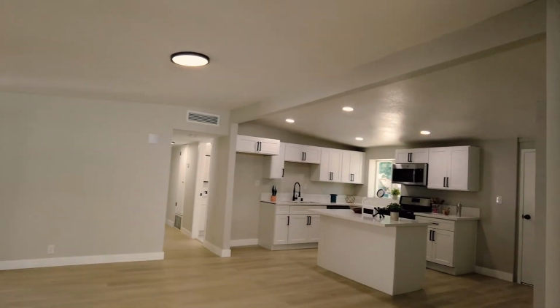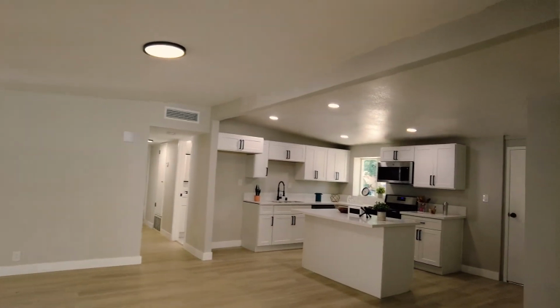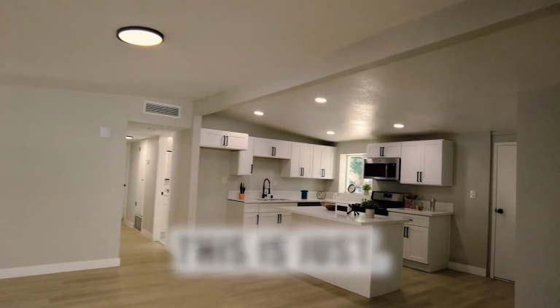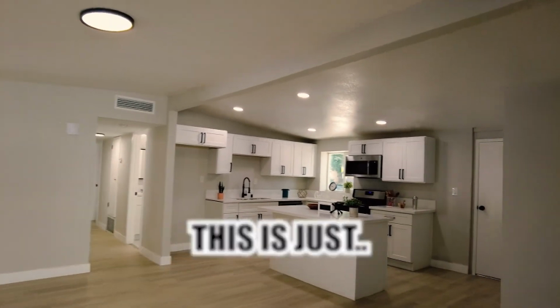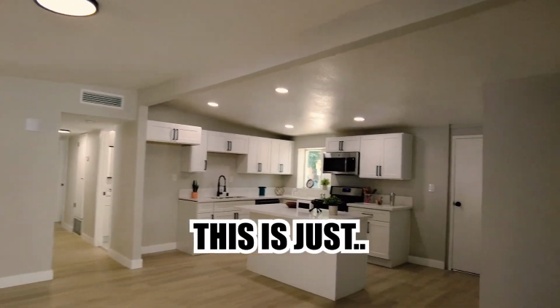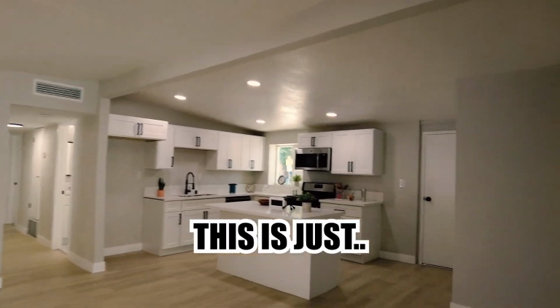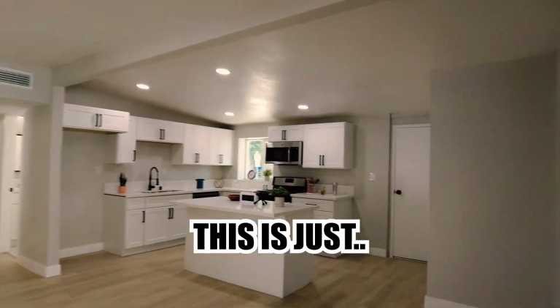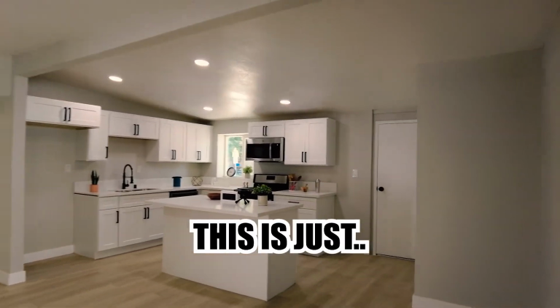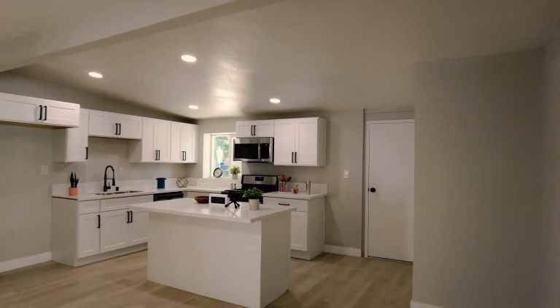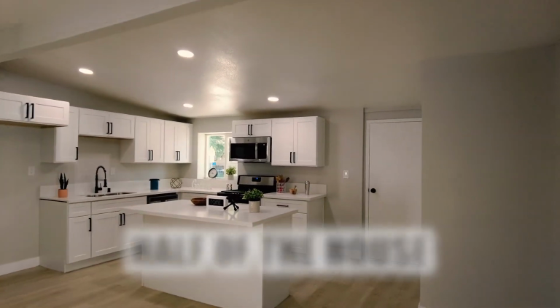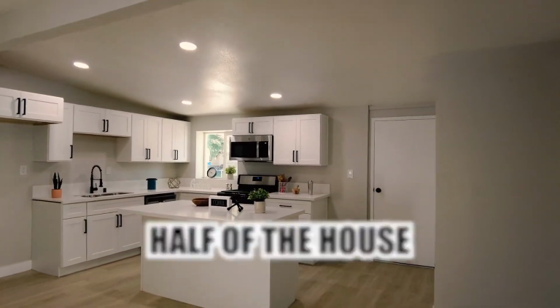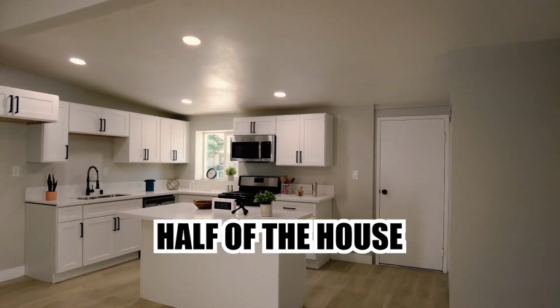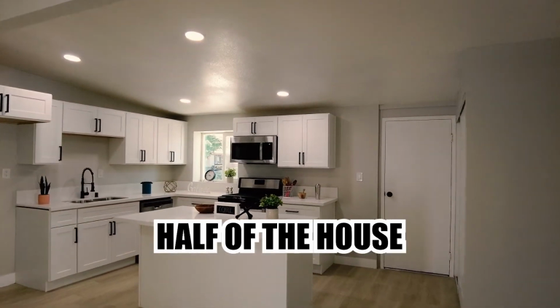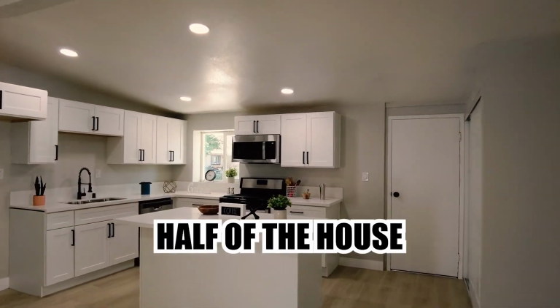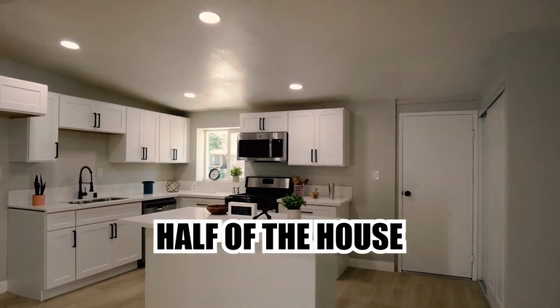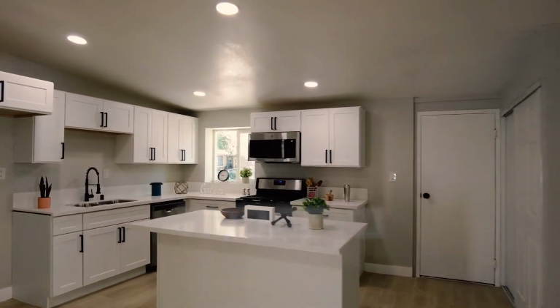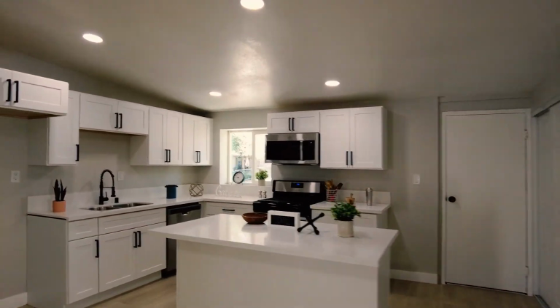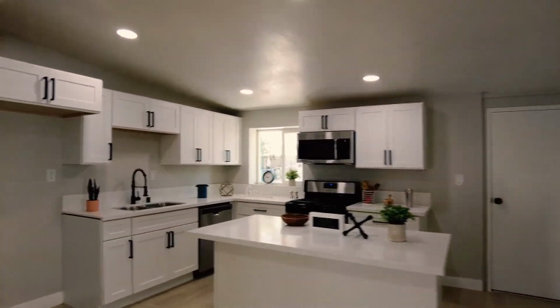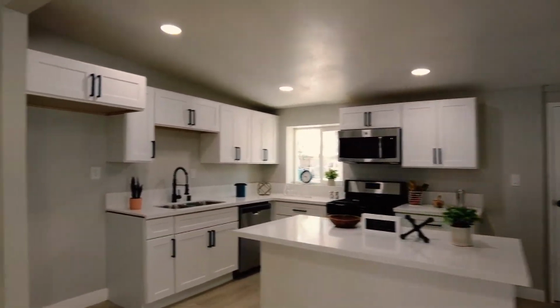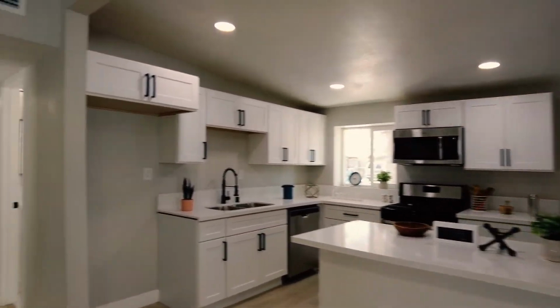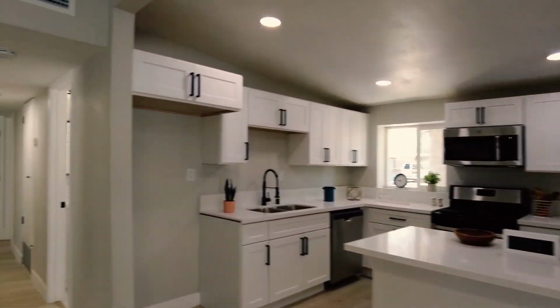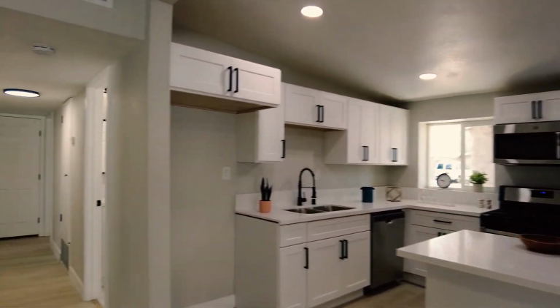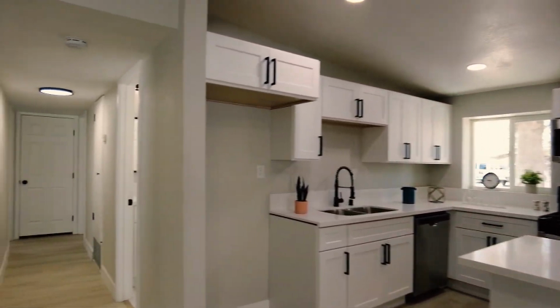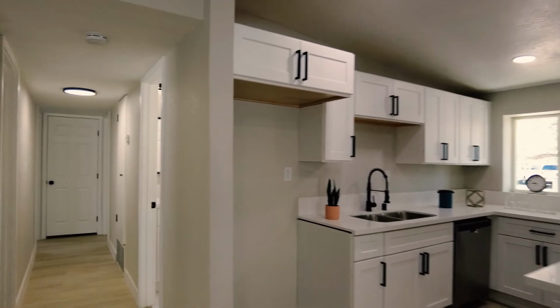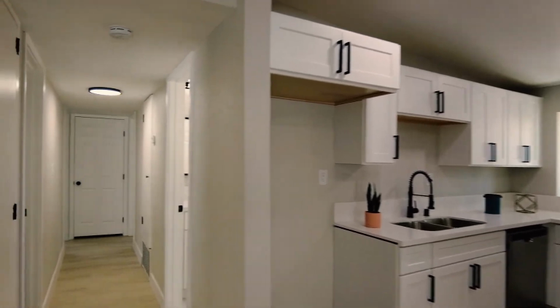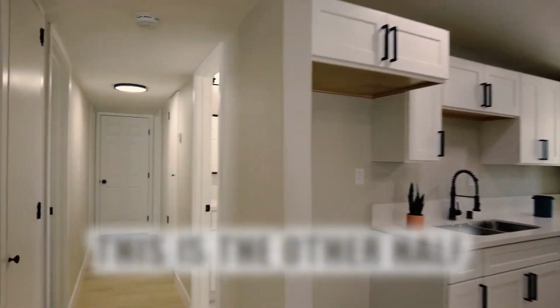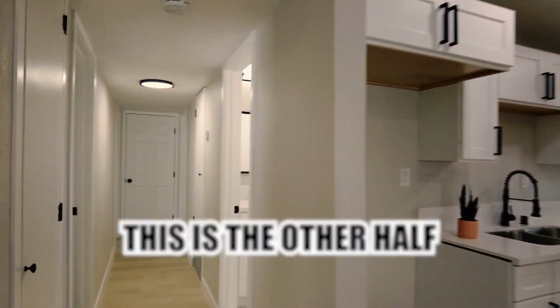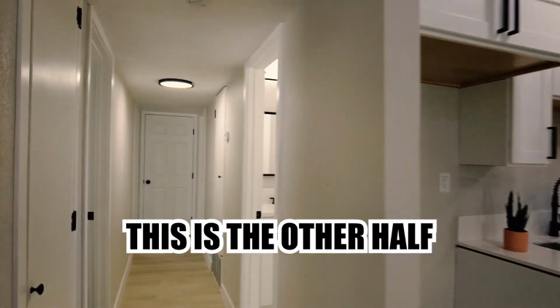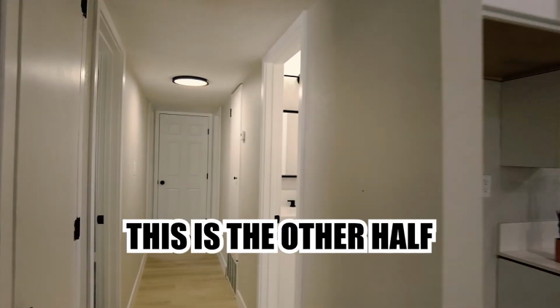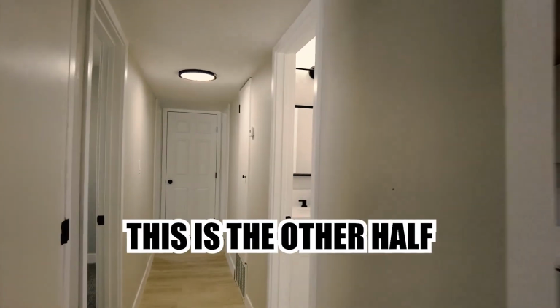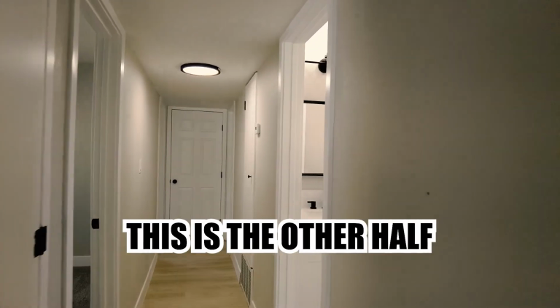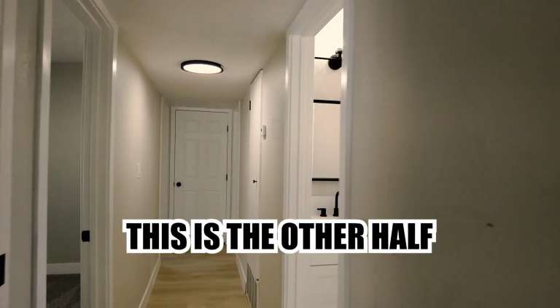This is just half of the house. This is the other half.